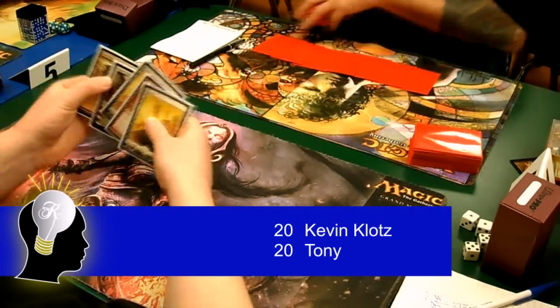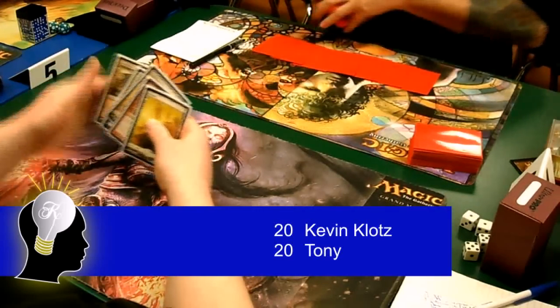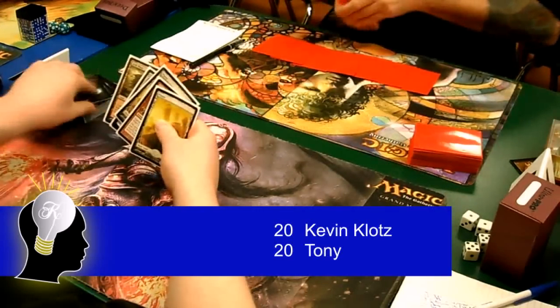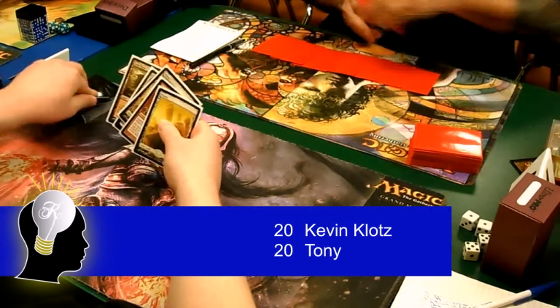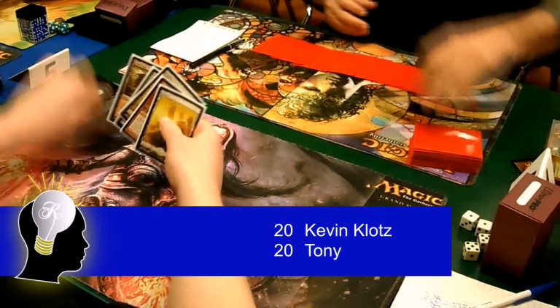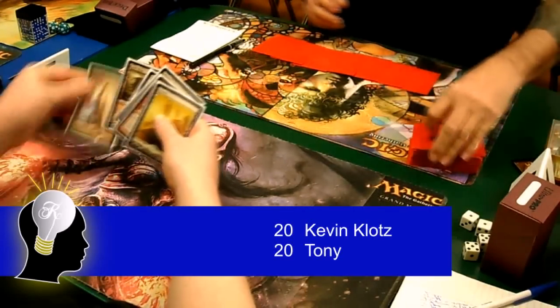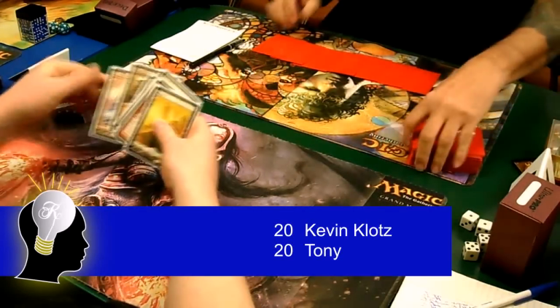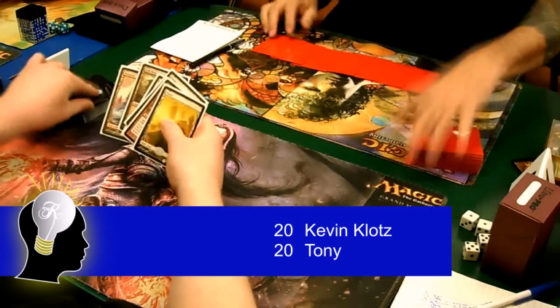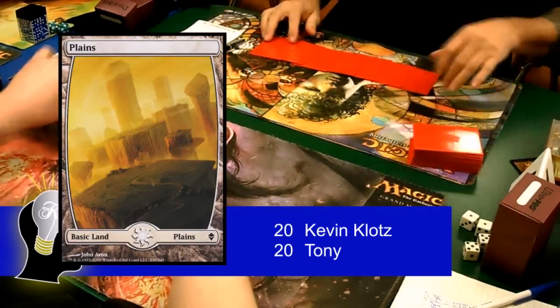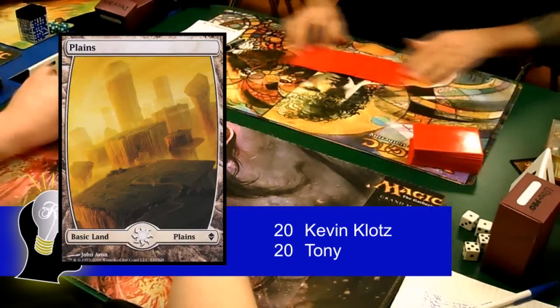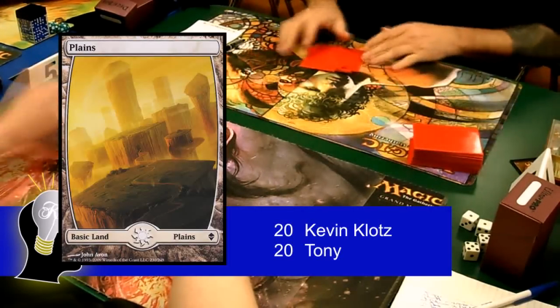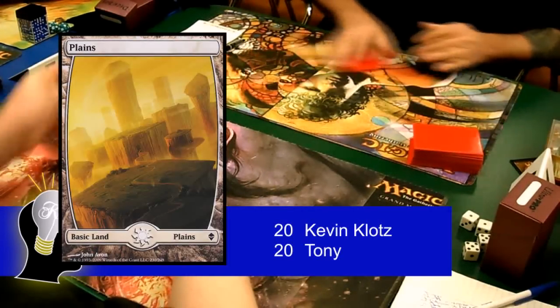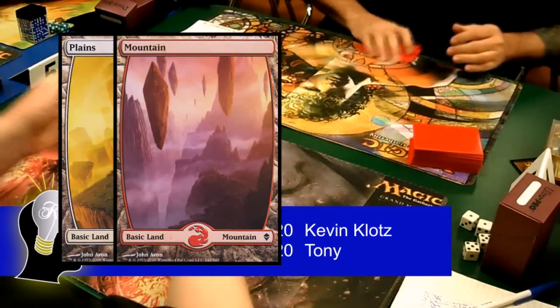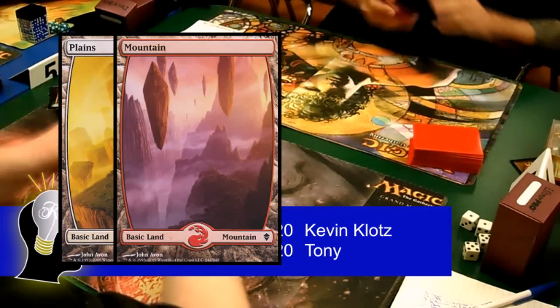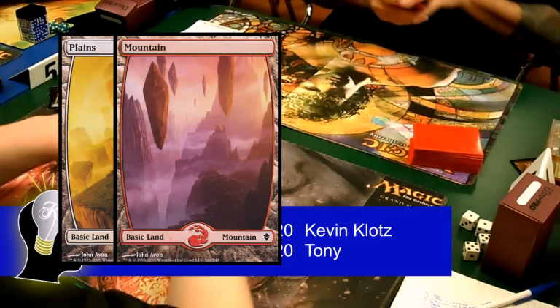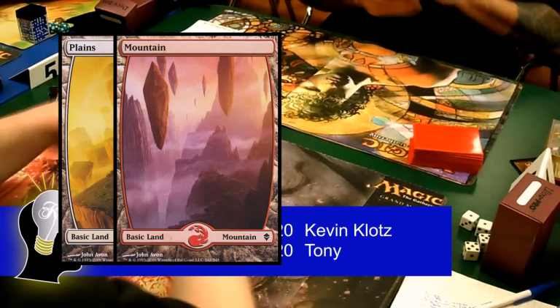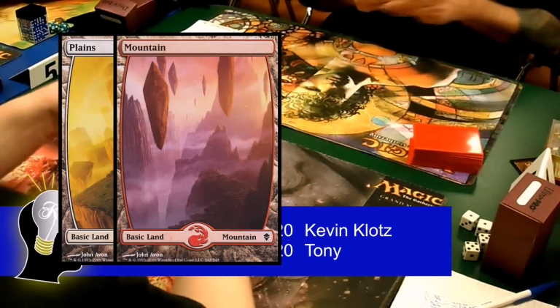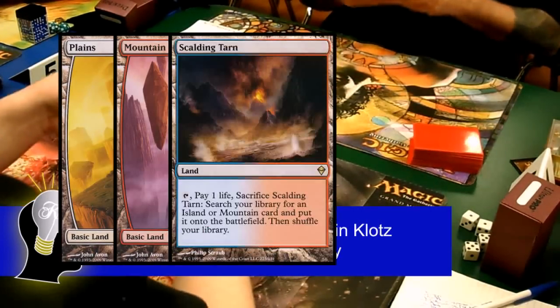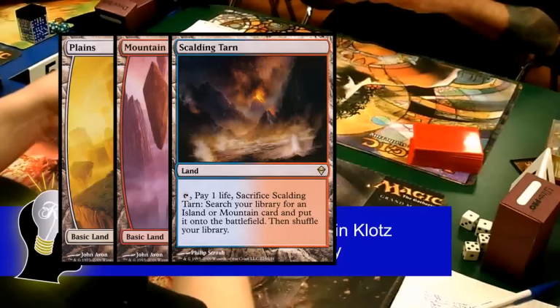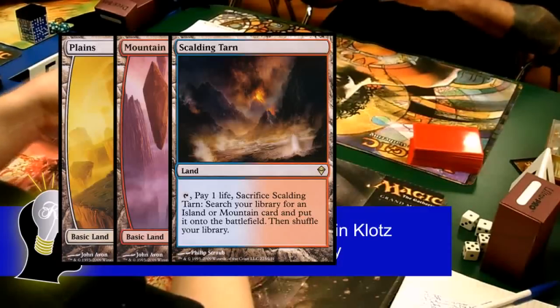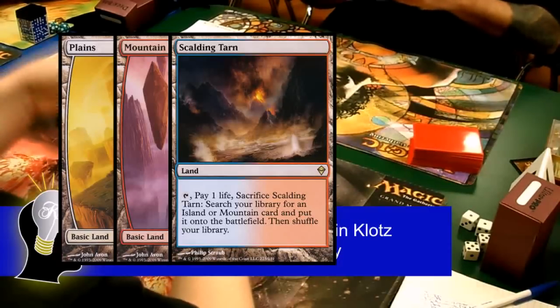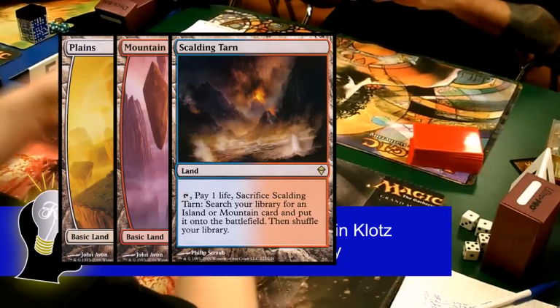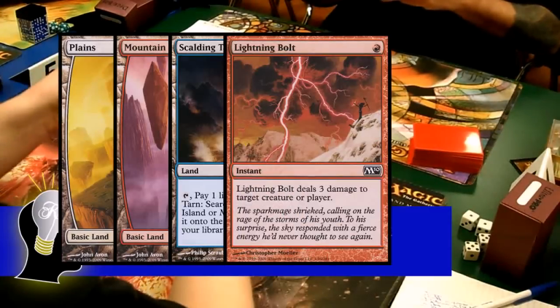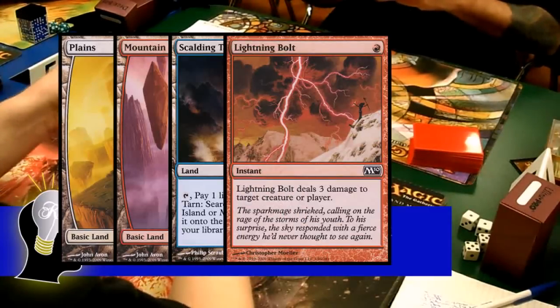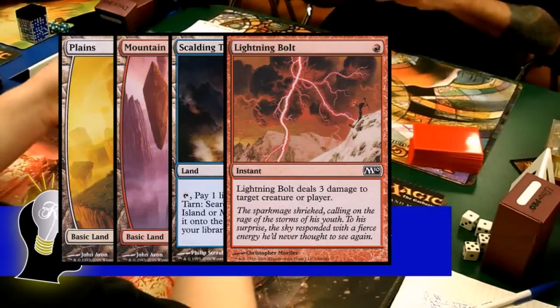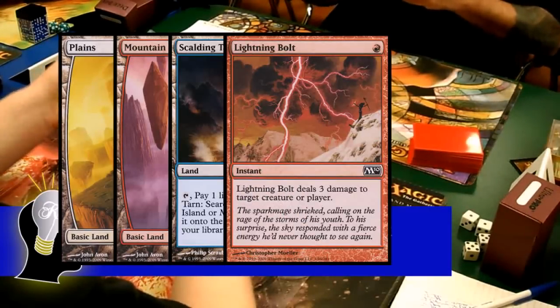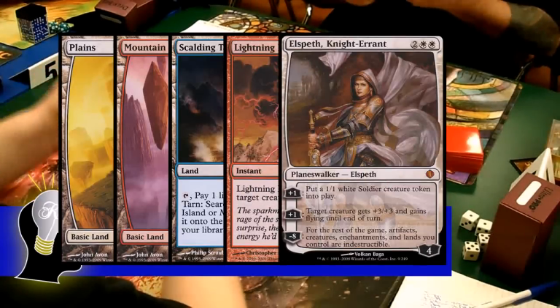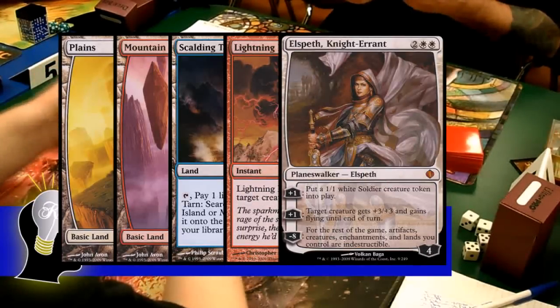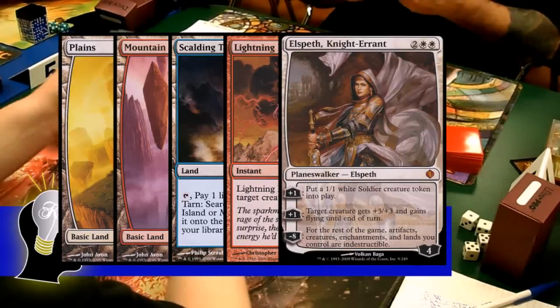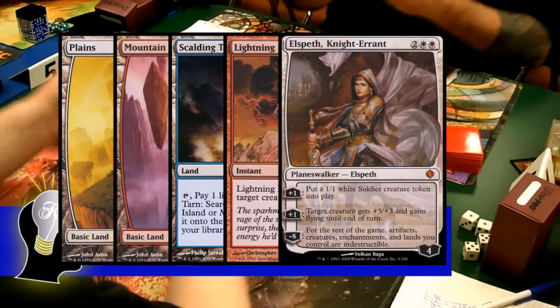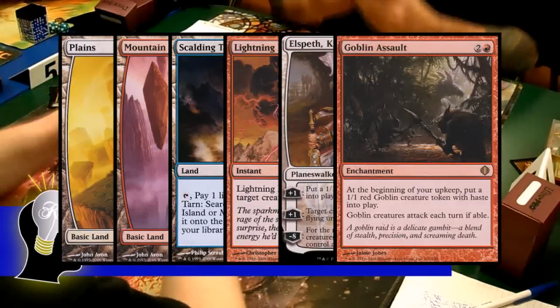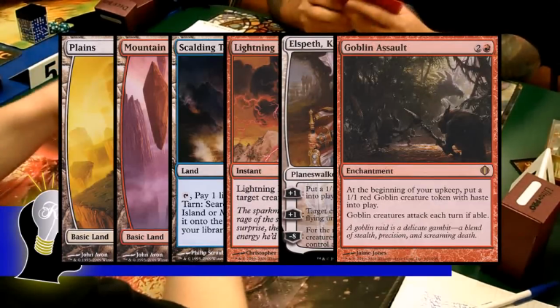In my starting hand I had two Plains, one Mountain, one Scalding Tarn, a Lightning Bolt, an Elspeth, and a Goblin Assault.